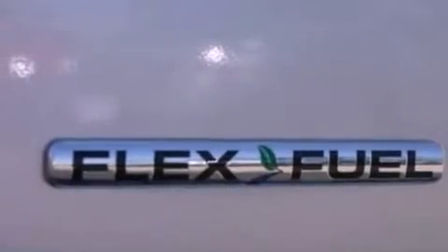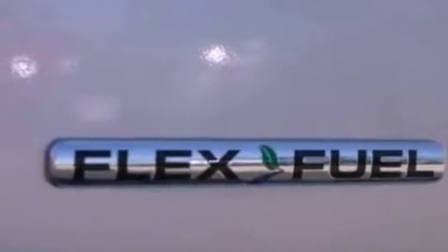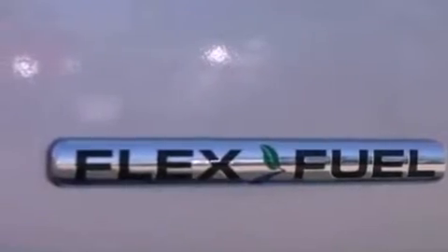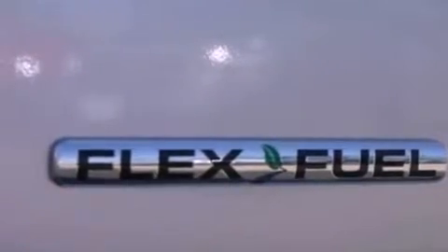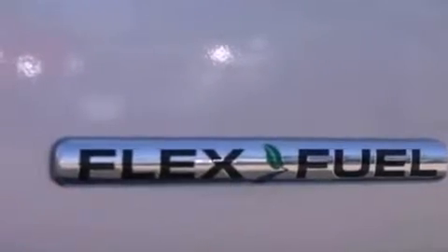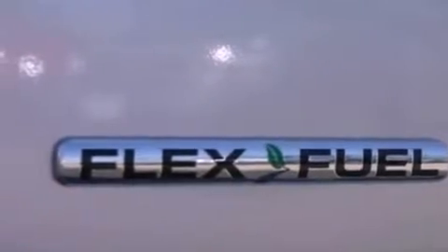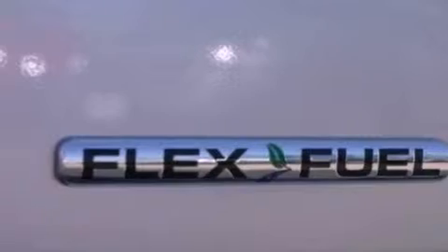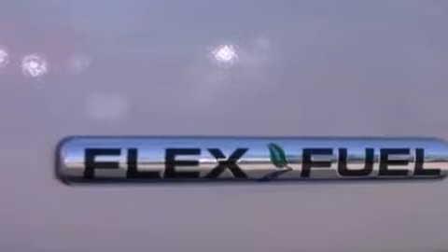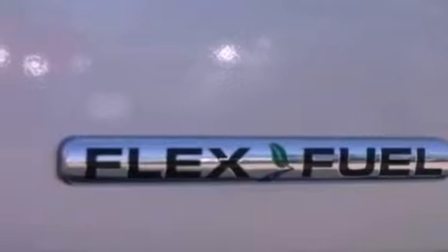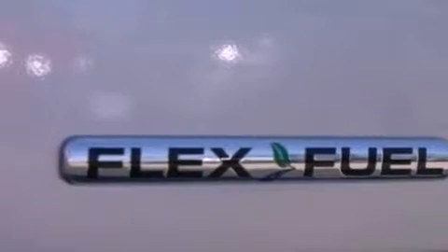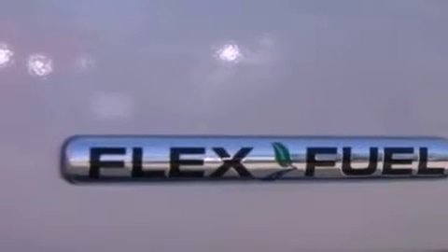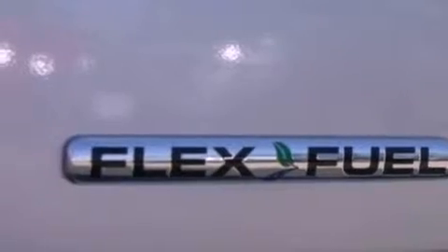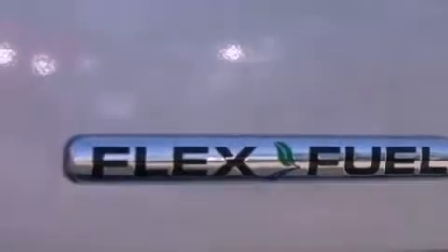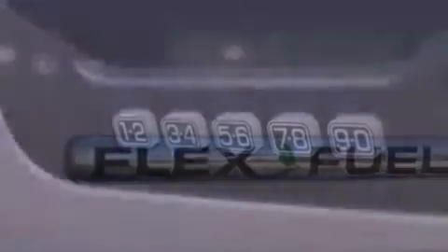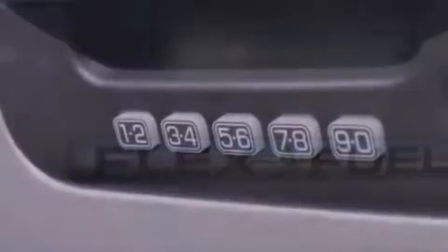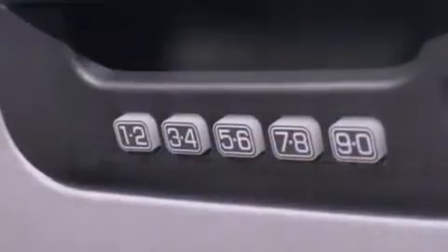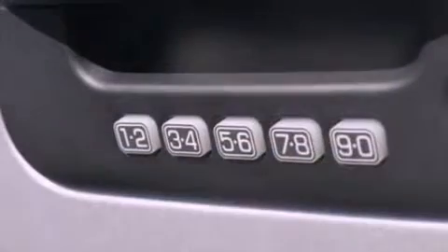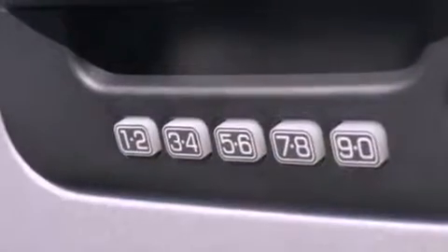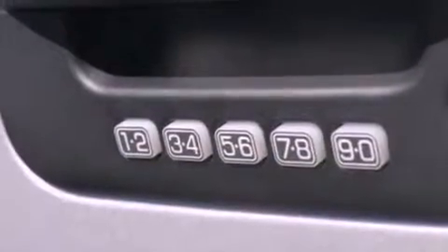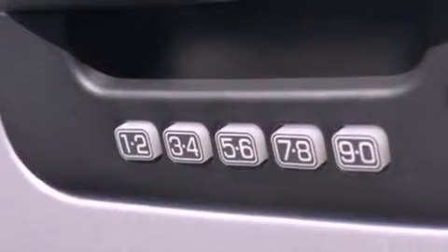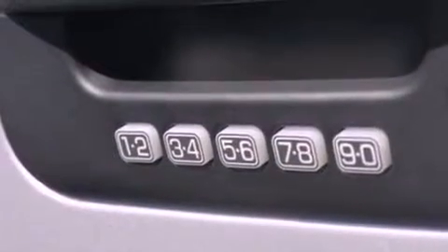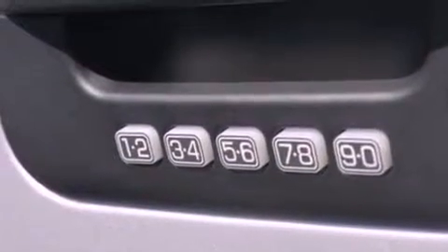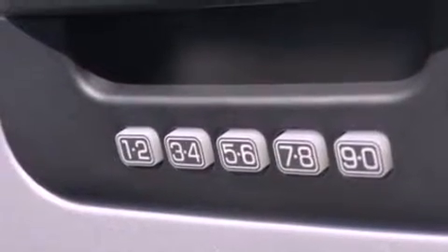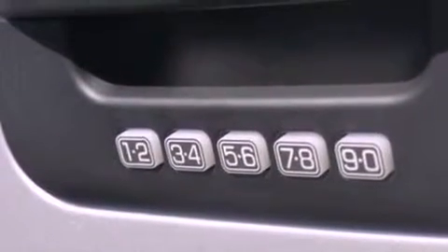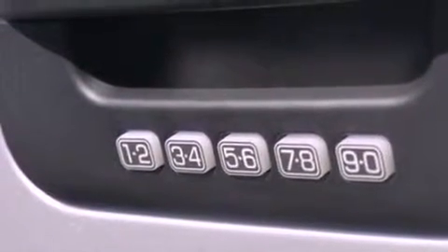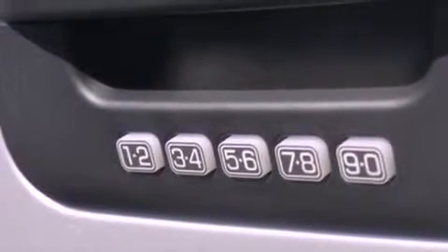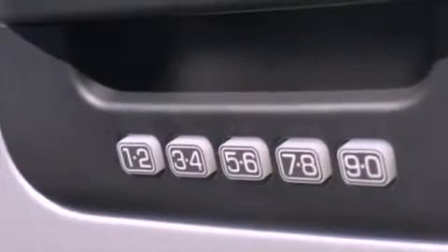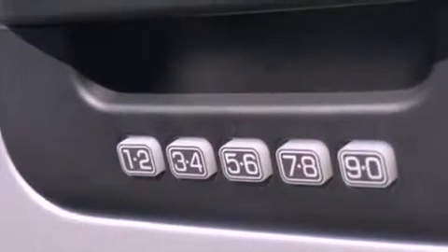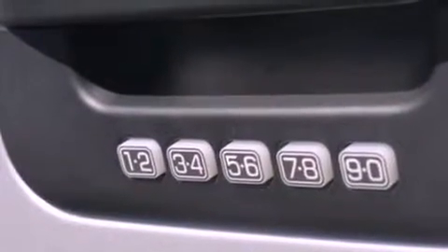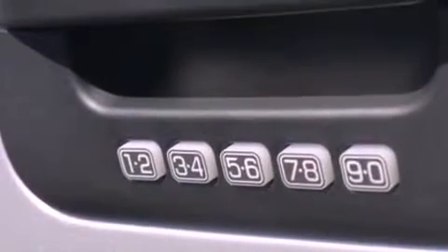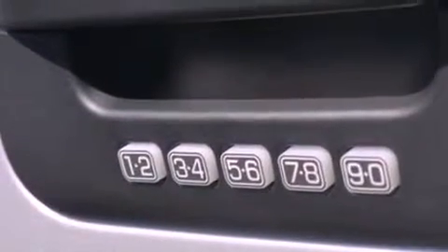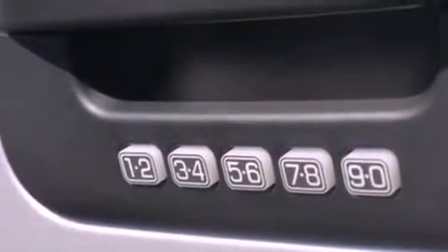Side impact airbags, door reinforcement beams, air conditioning, and an auxiliary power outlet.